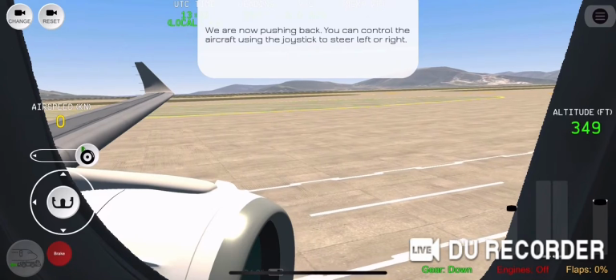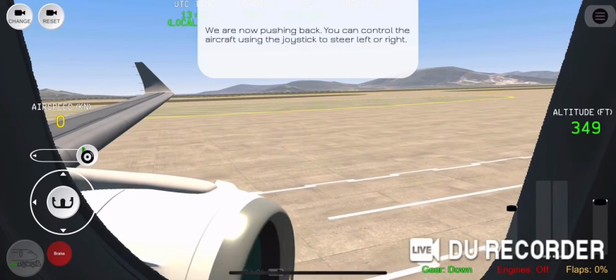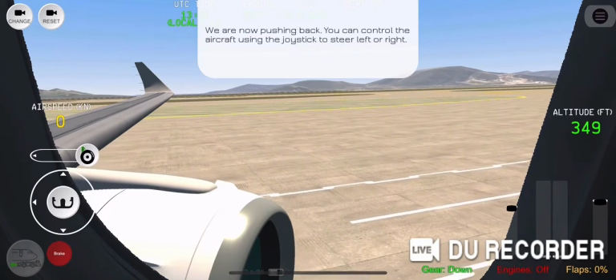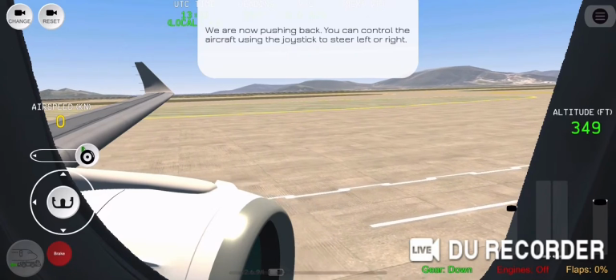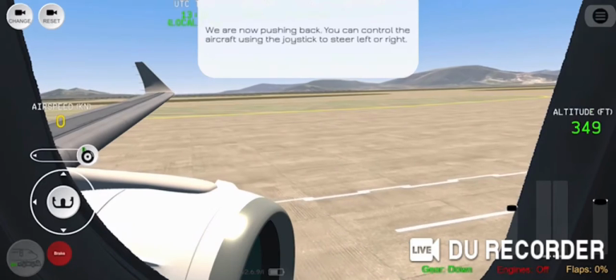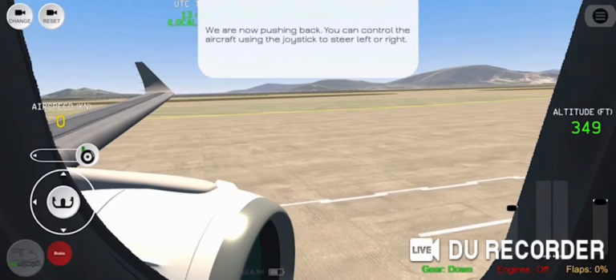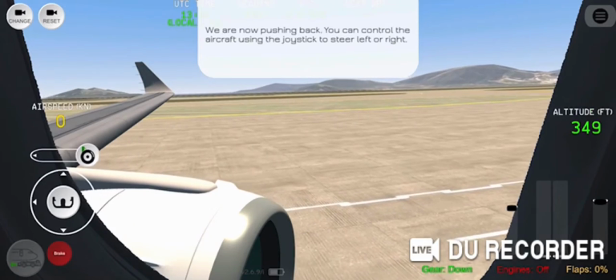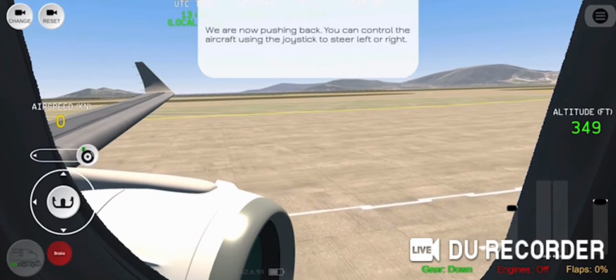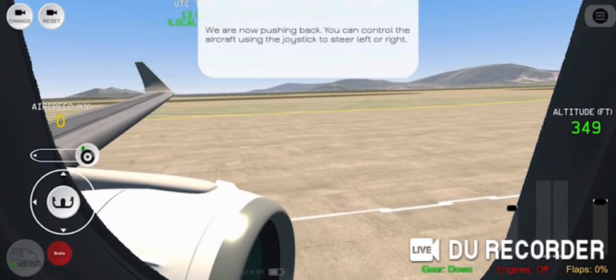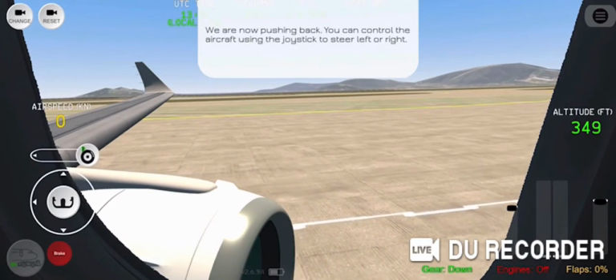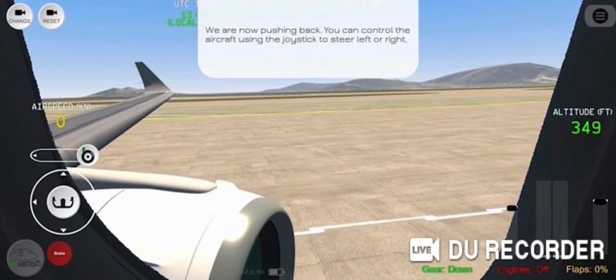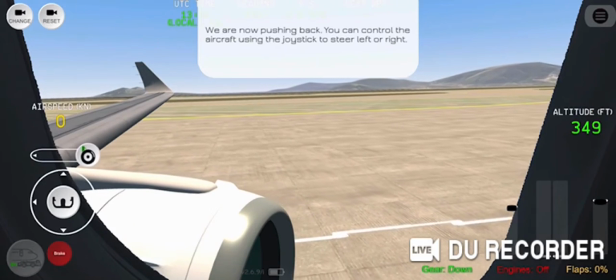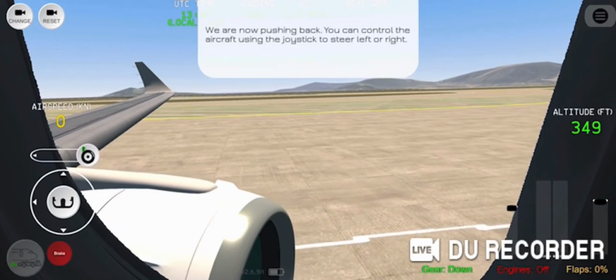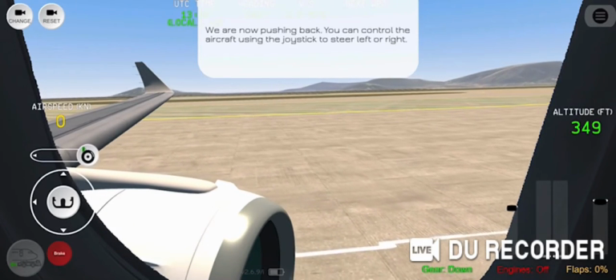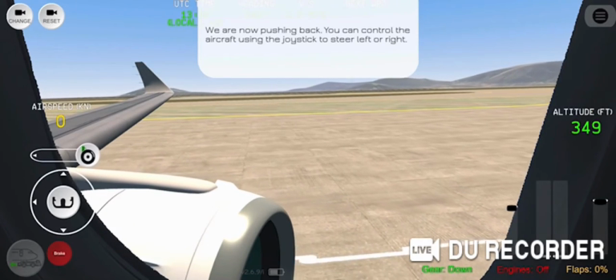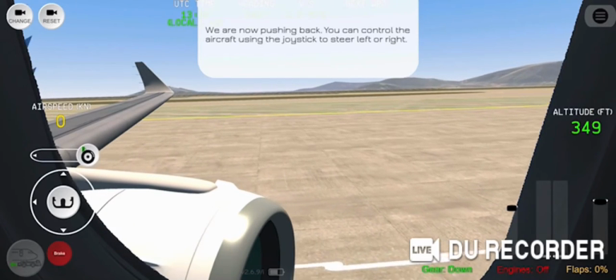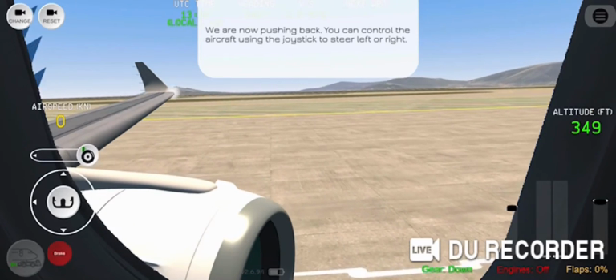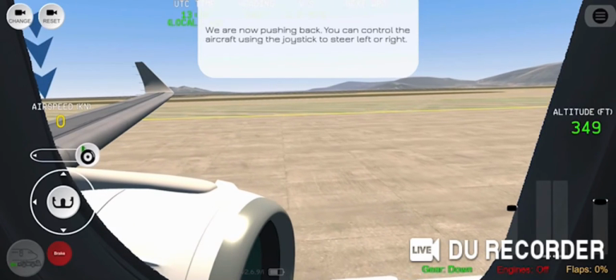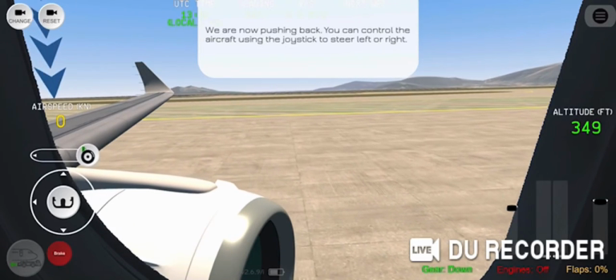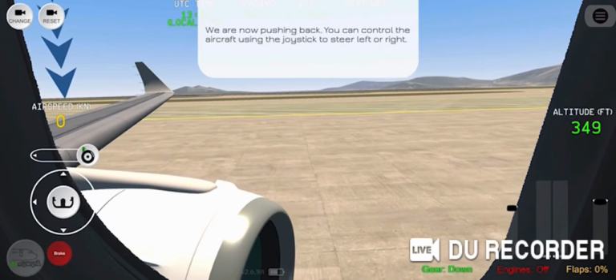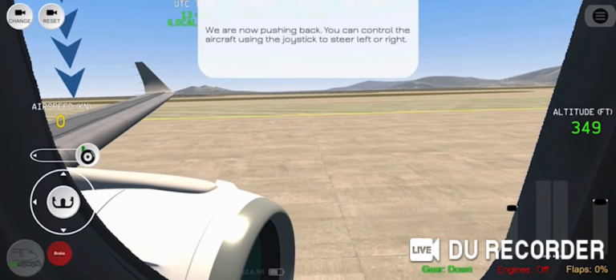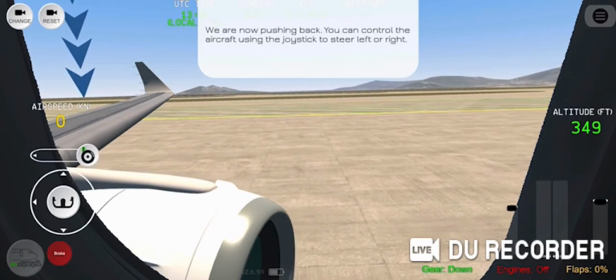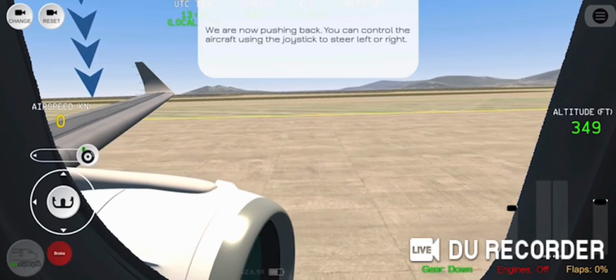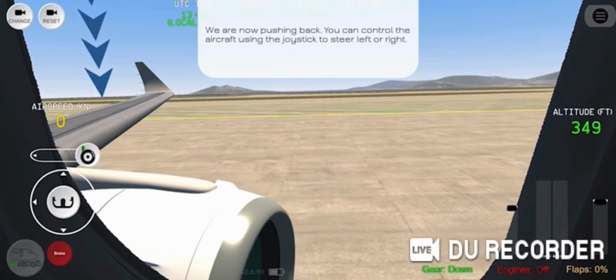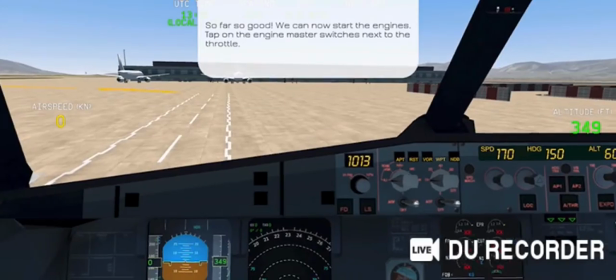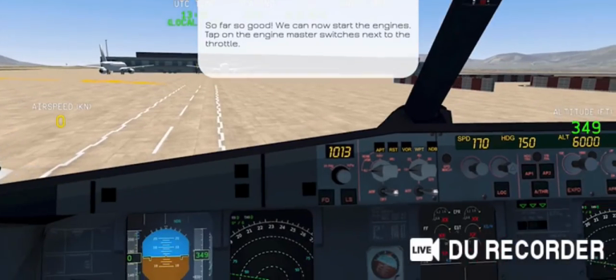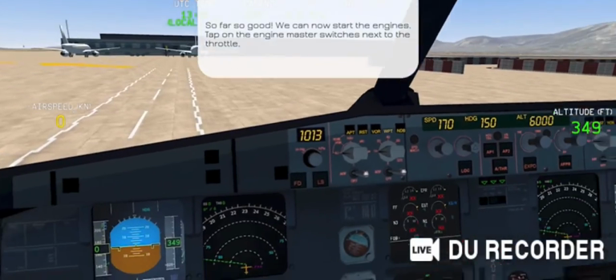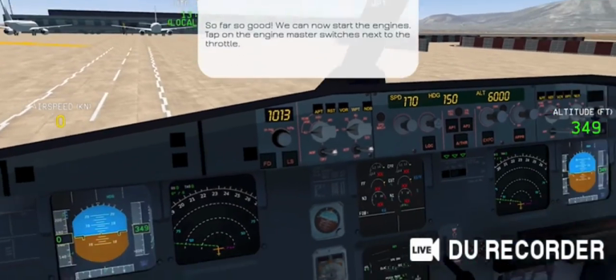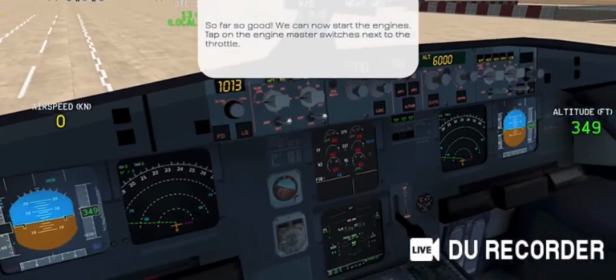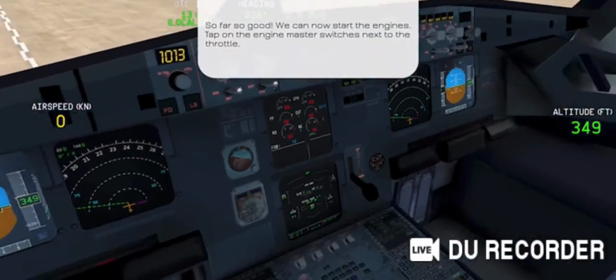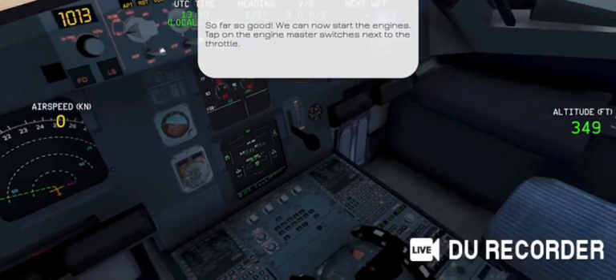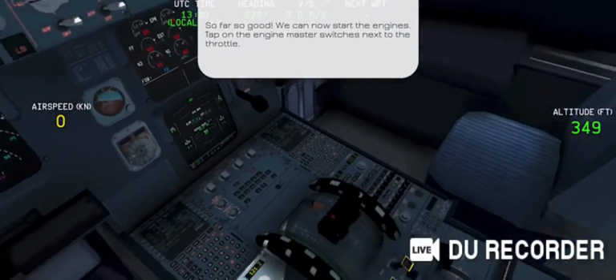Southwest 59-56, turn right, heading 0-1-0, proceed direct to Orca. Southwest 59-56.